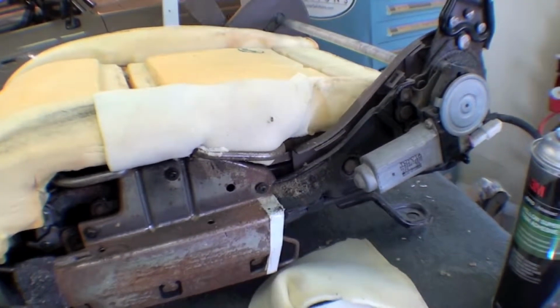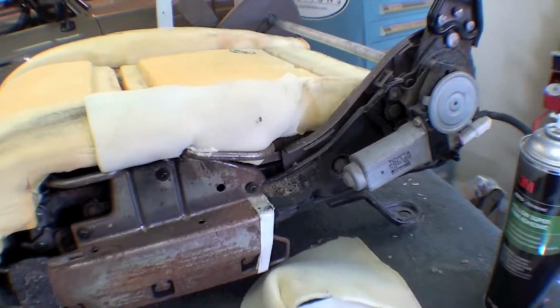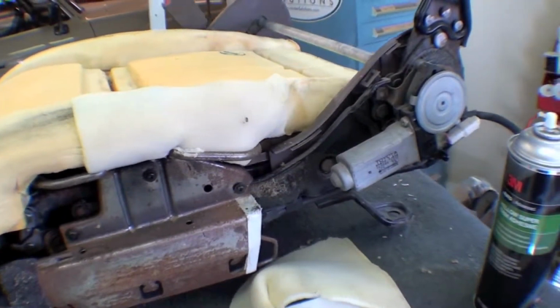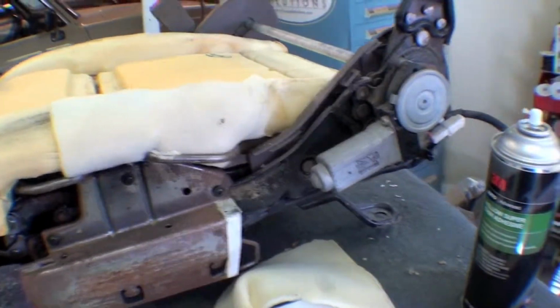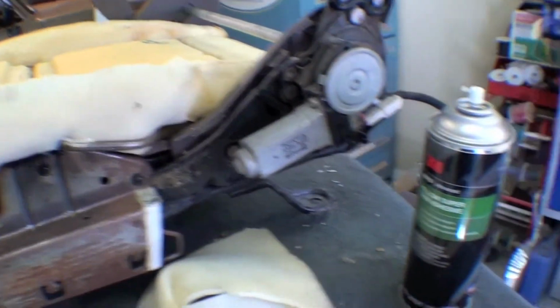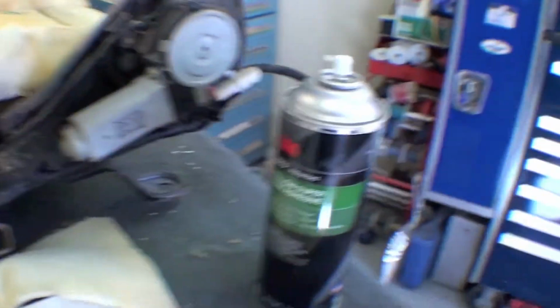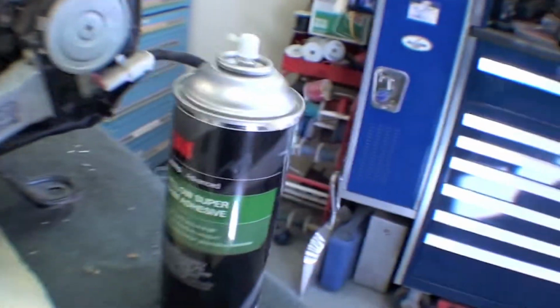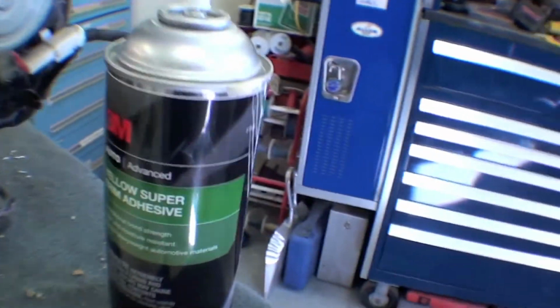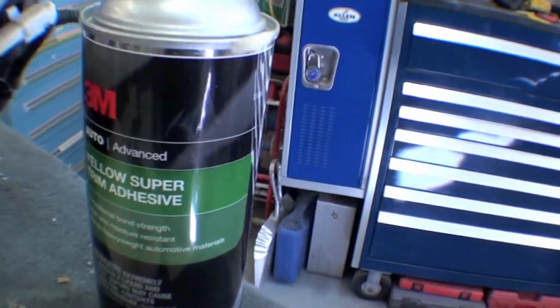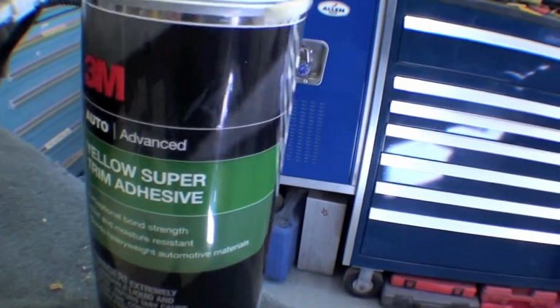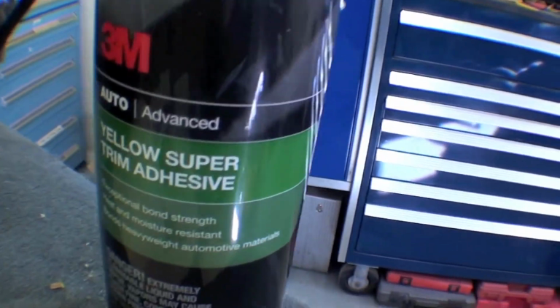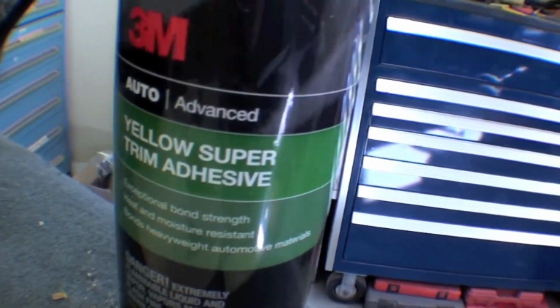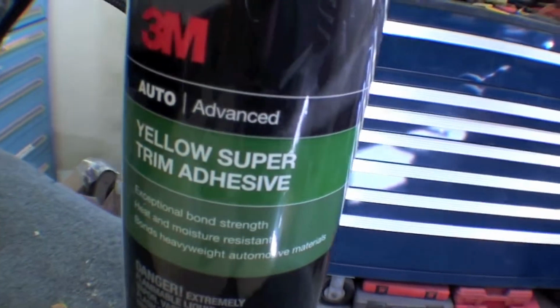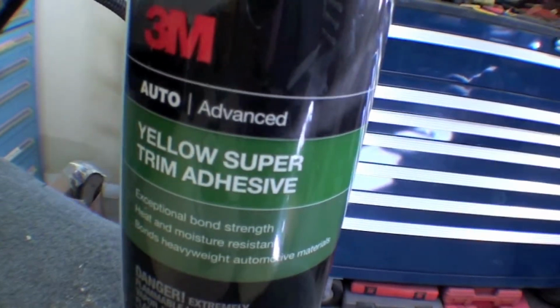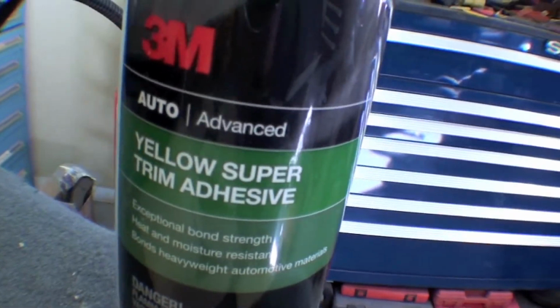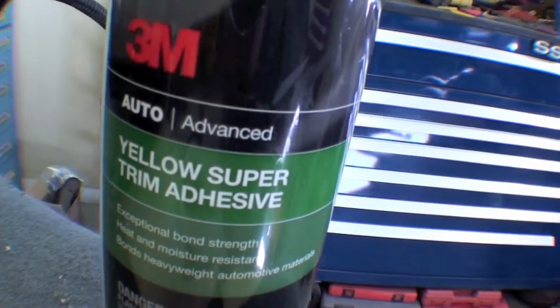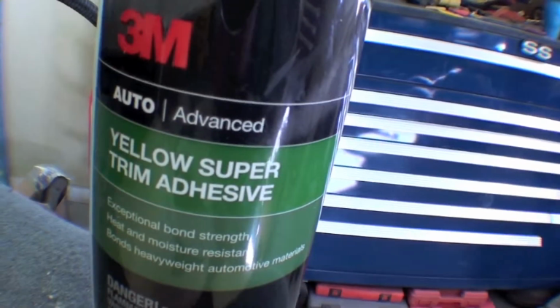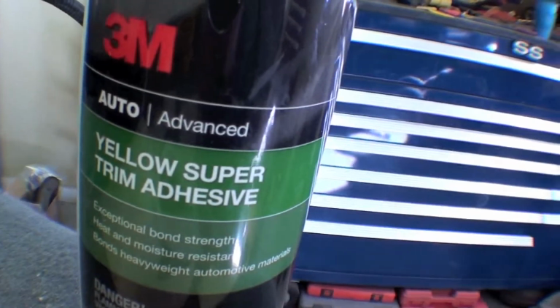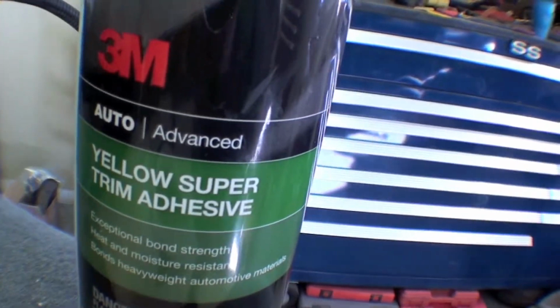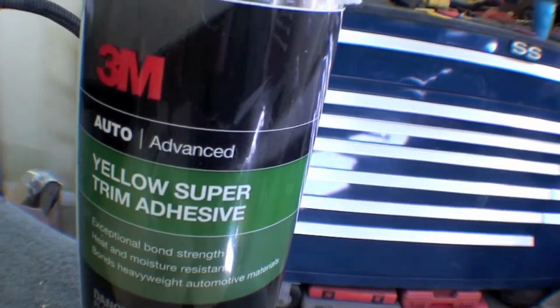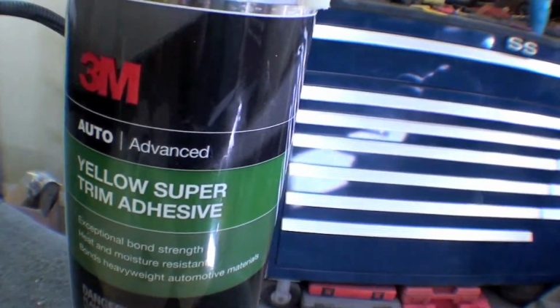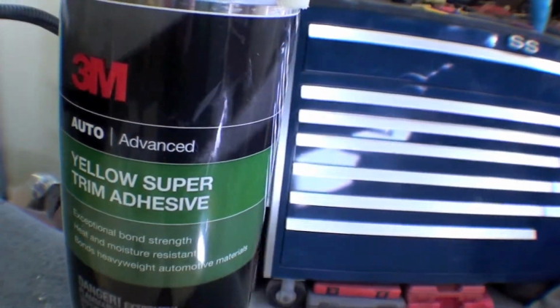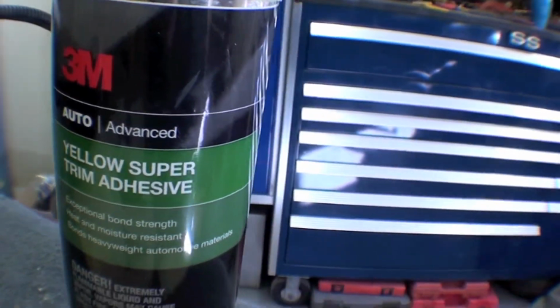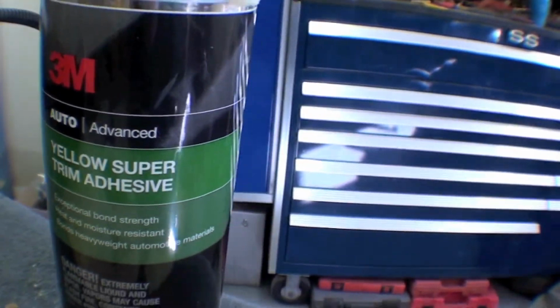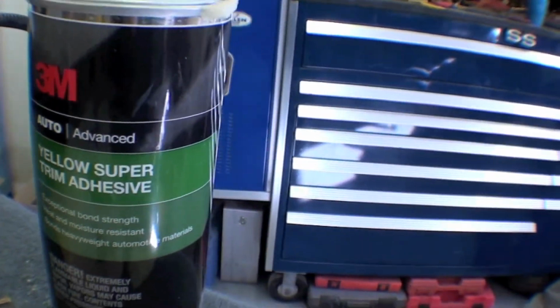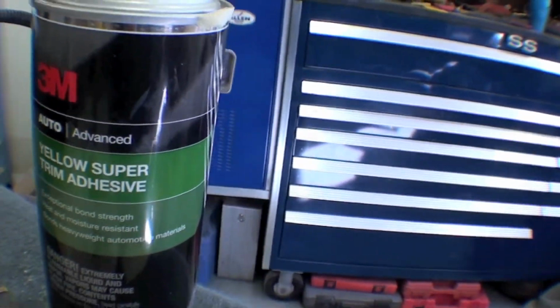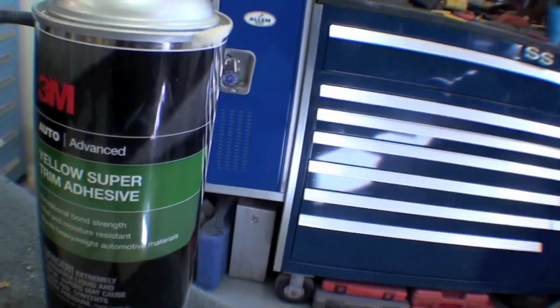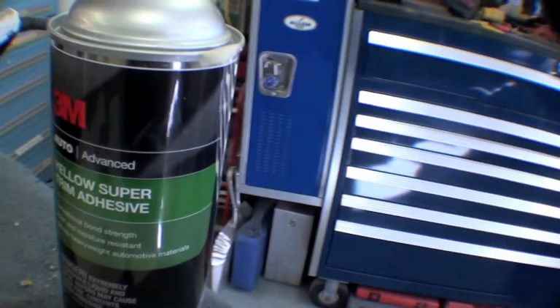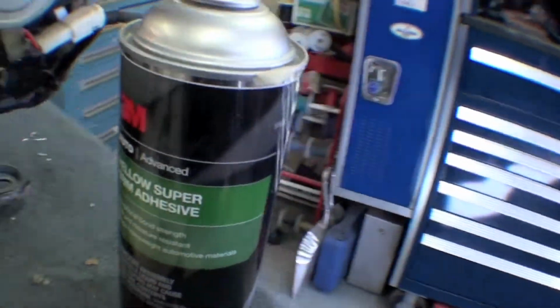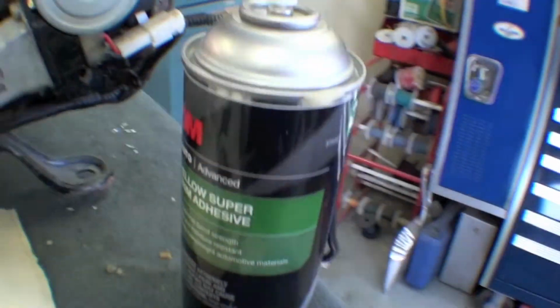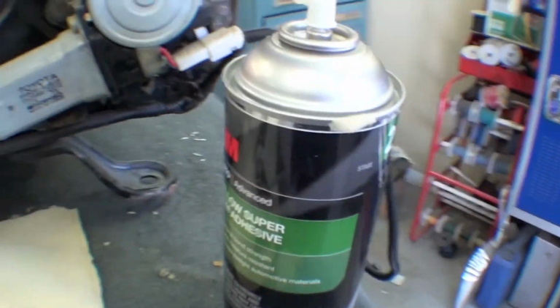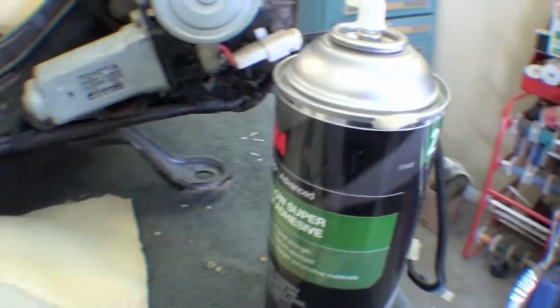Whenever we glue something on, we use a 3M product — spray adhesive.